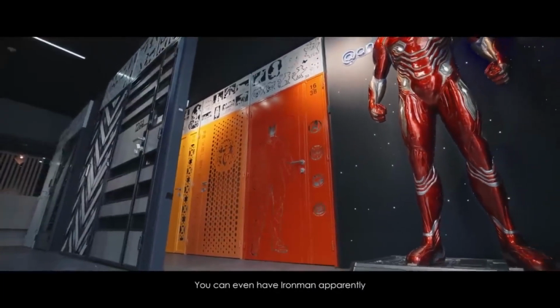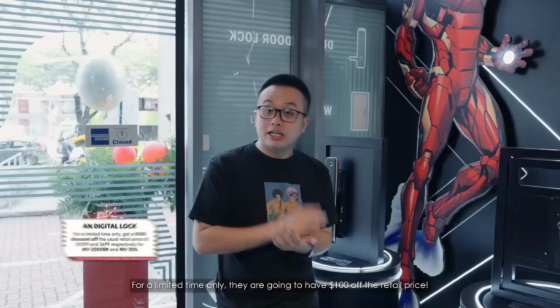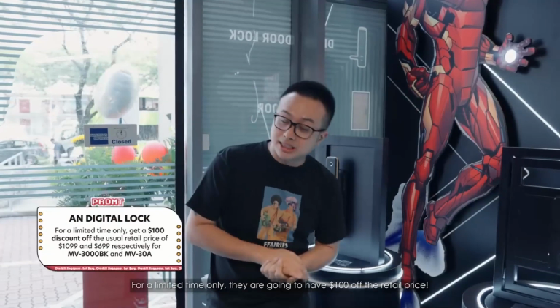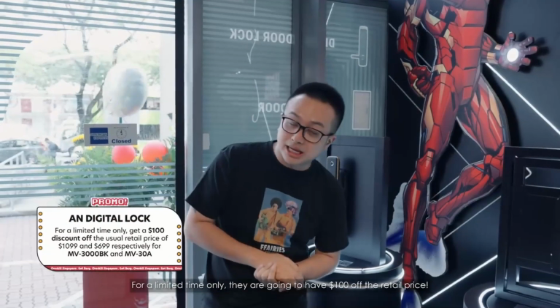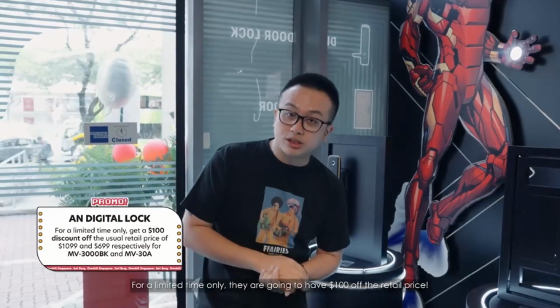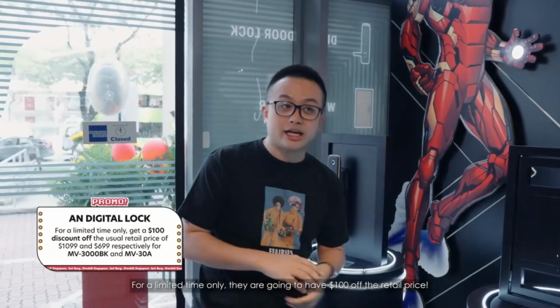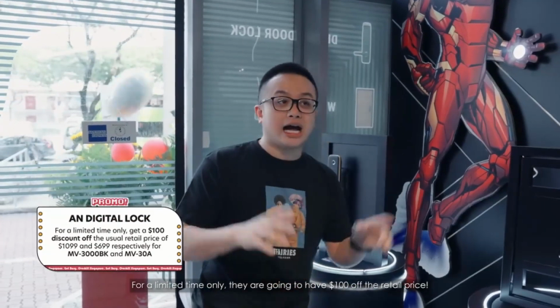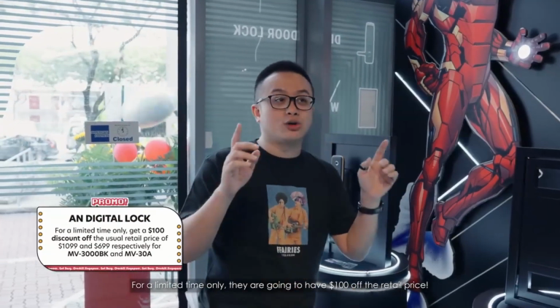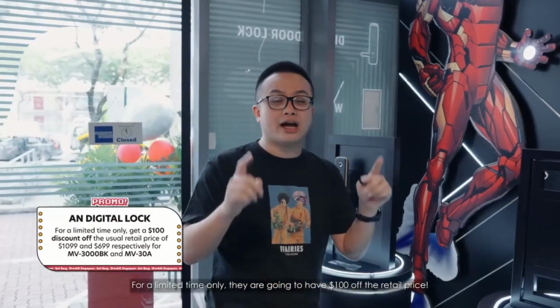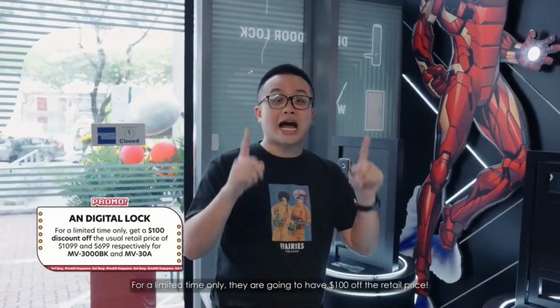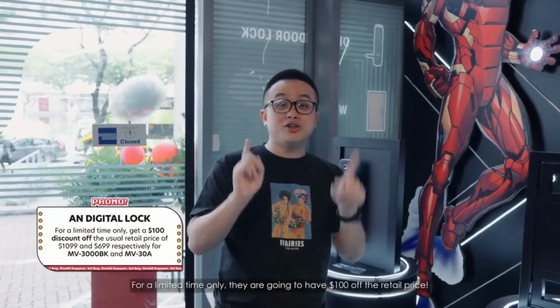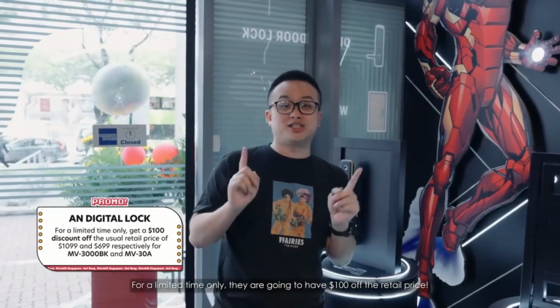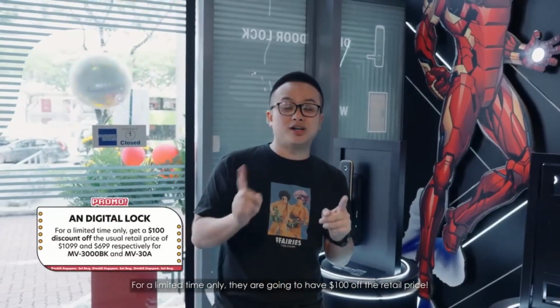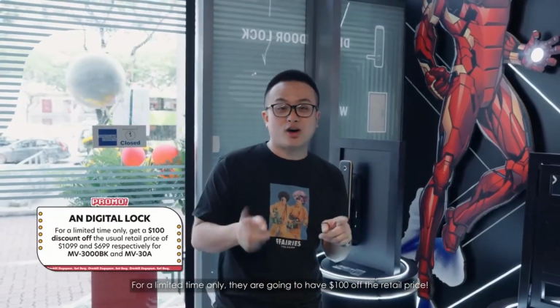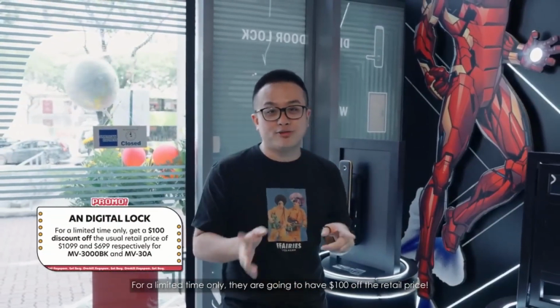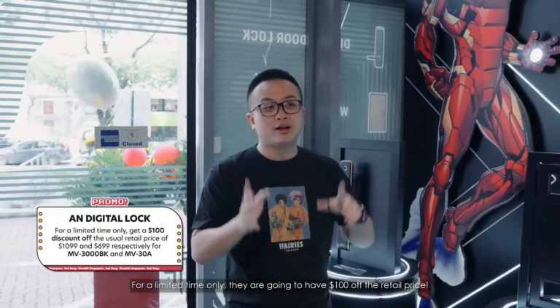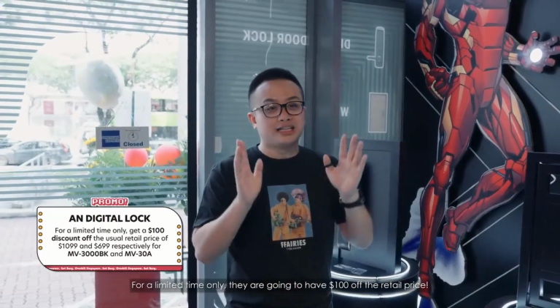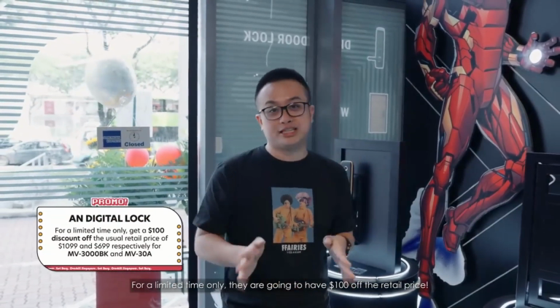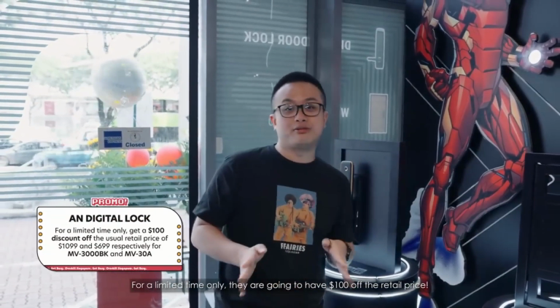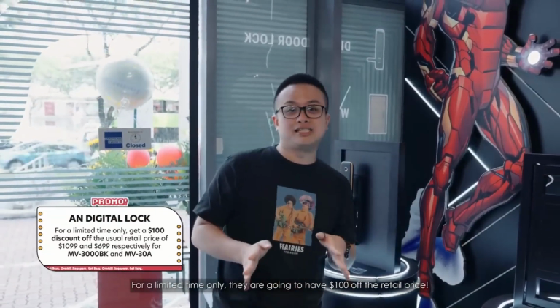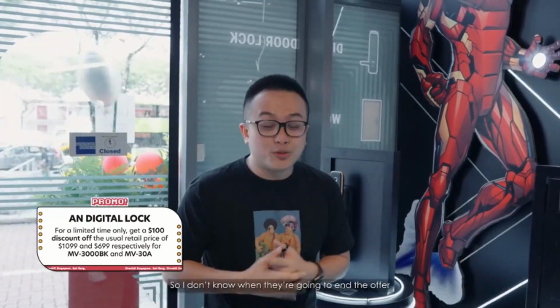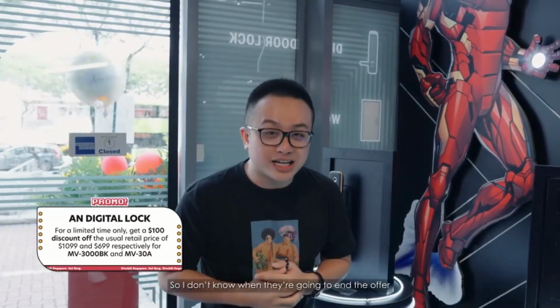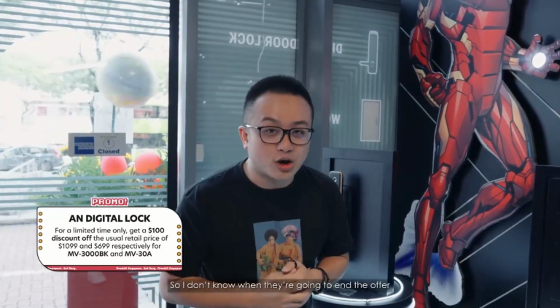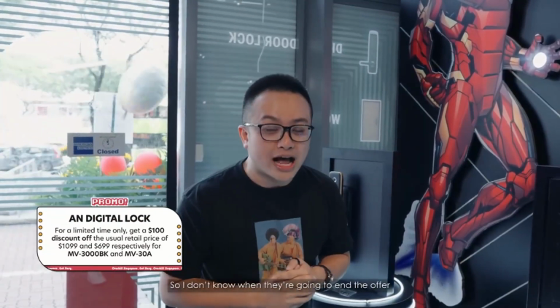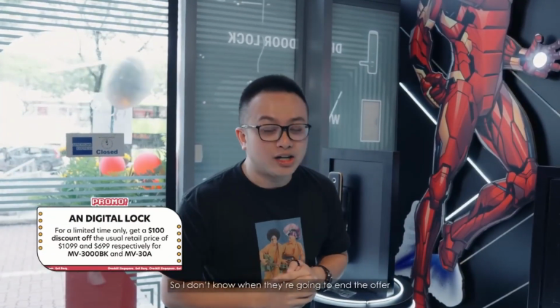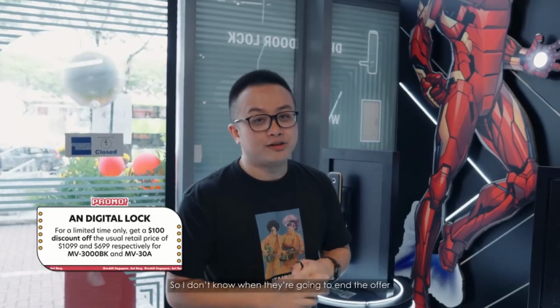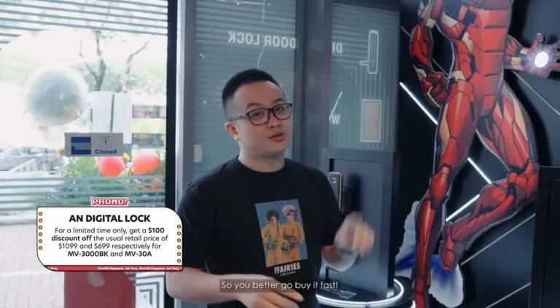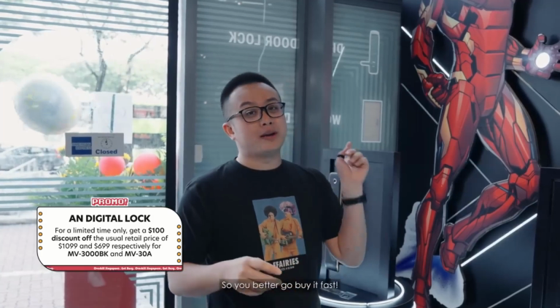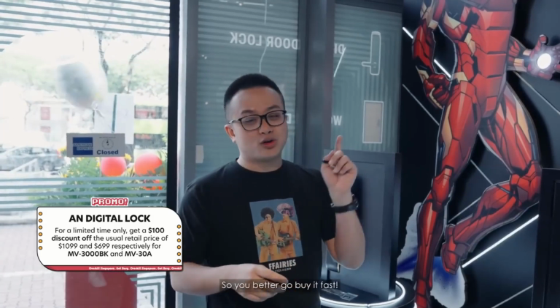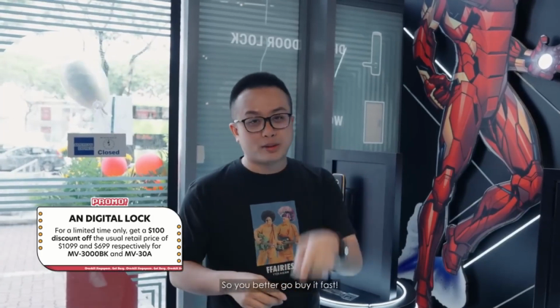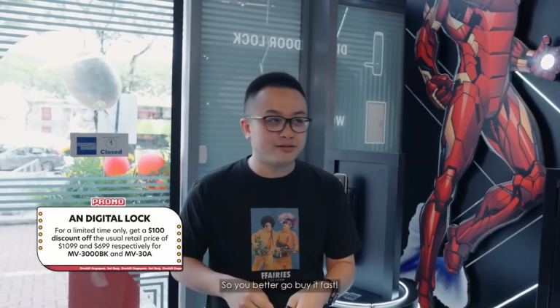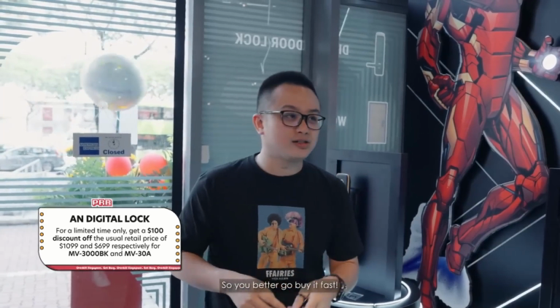For a limited time only, they are going to have $100 off the retail price. I don't know when they're going to end the offer, so you better go buy it fast.